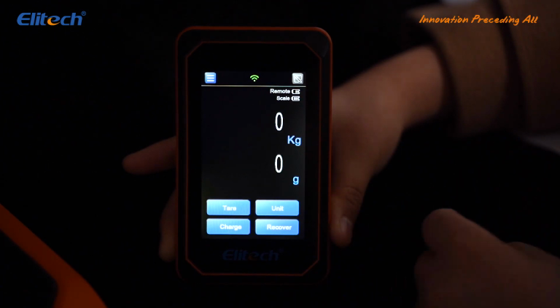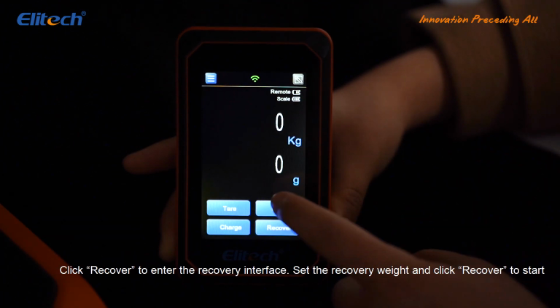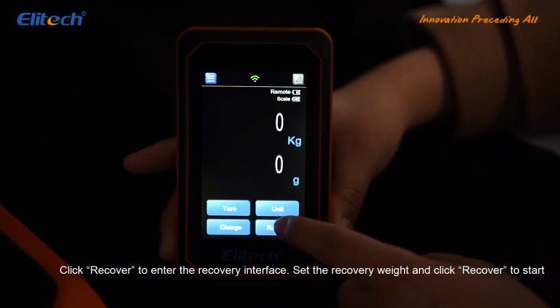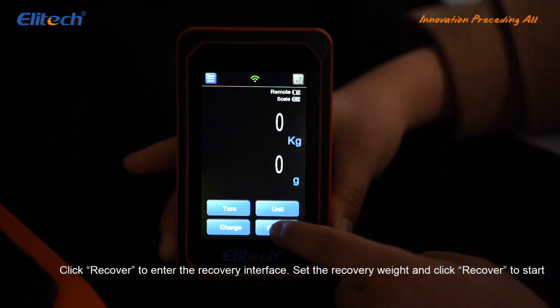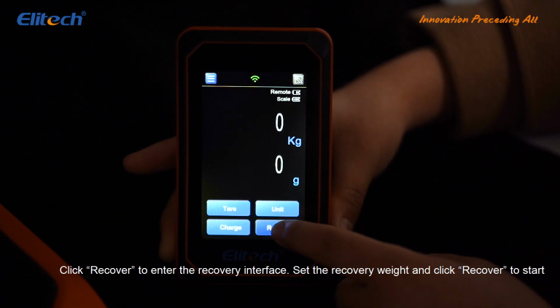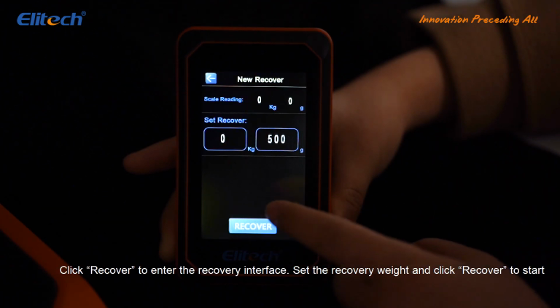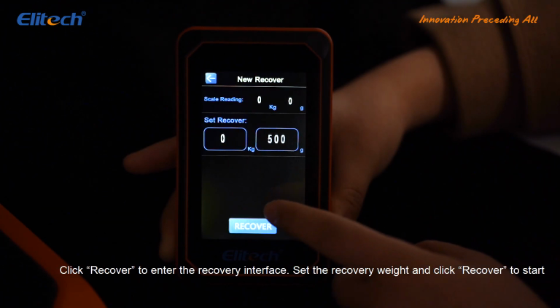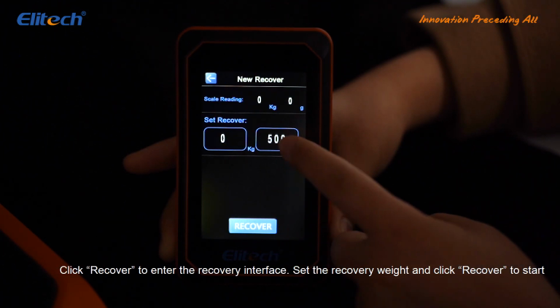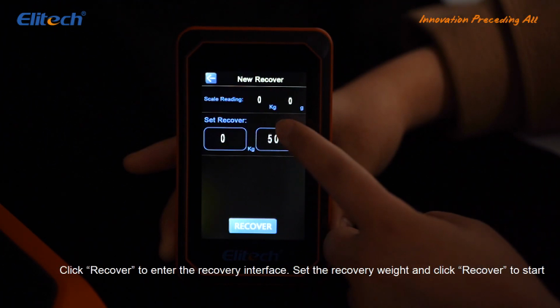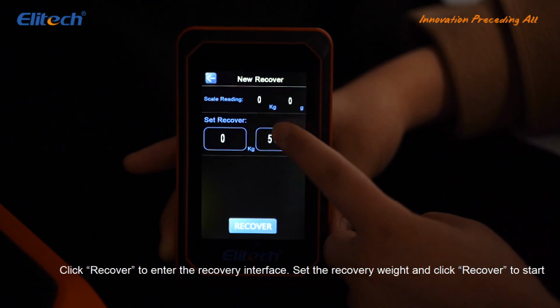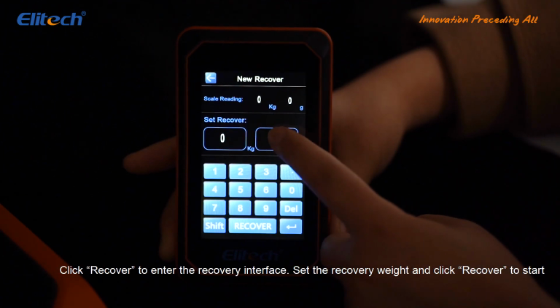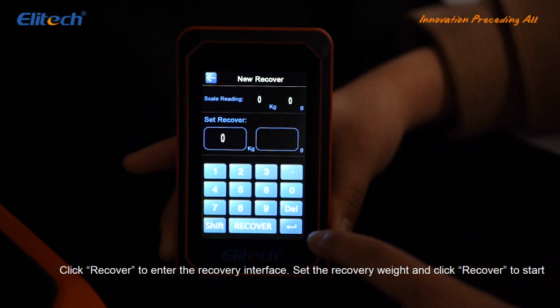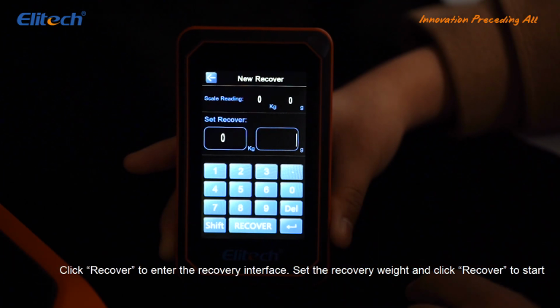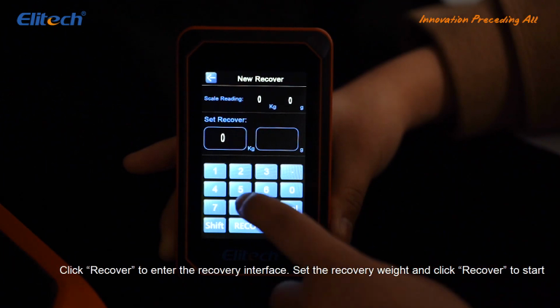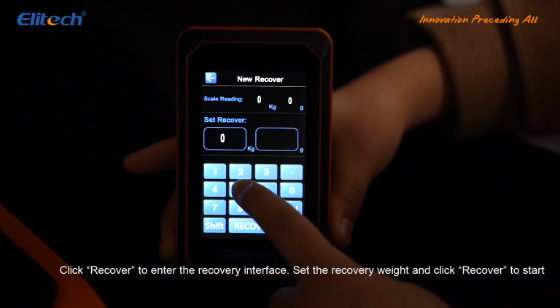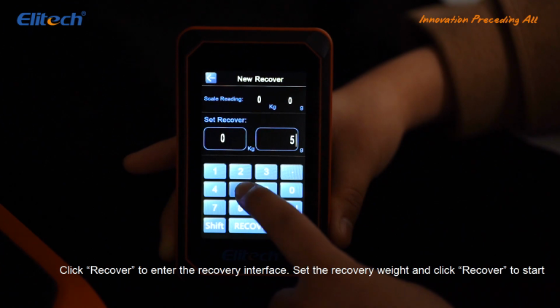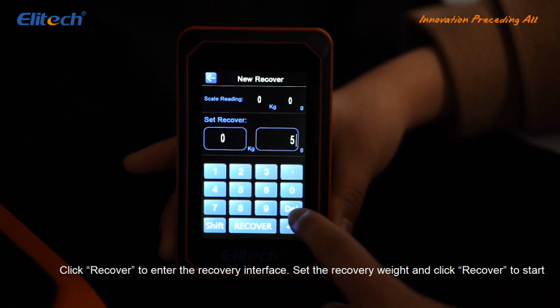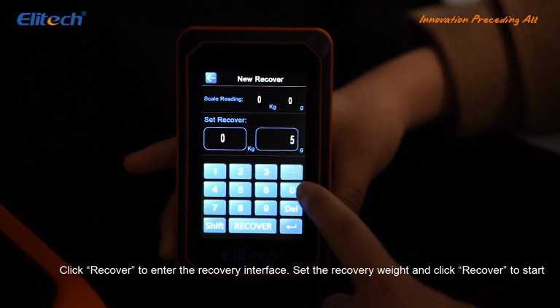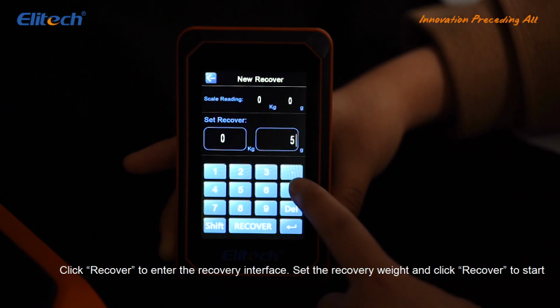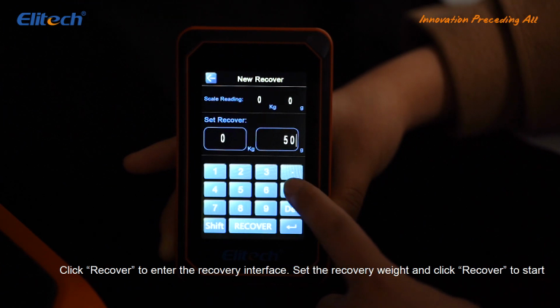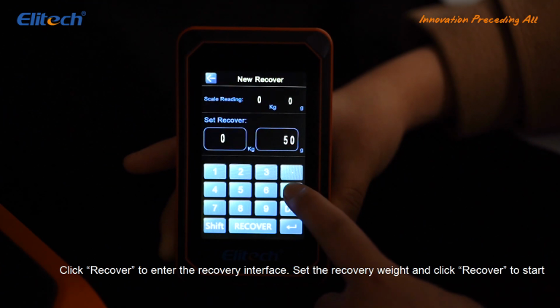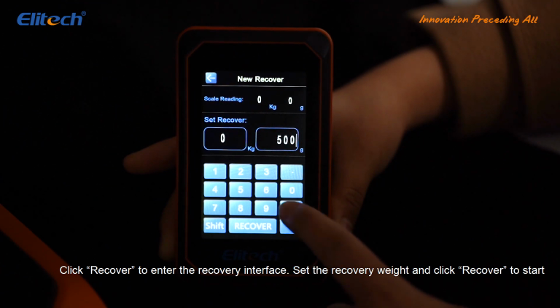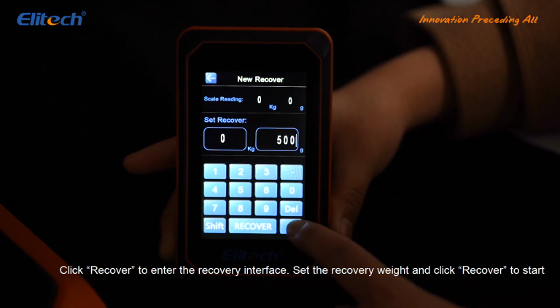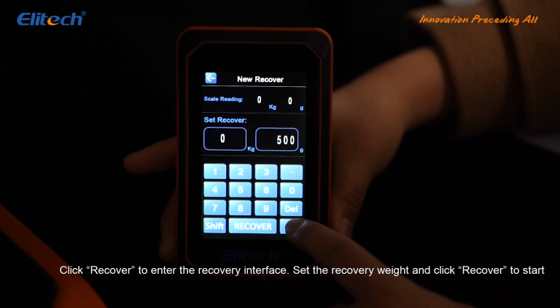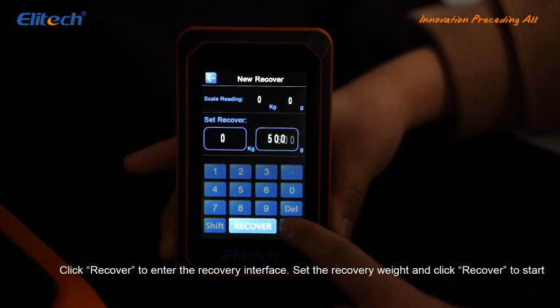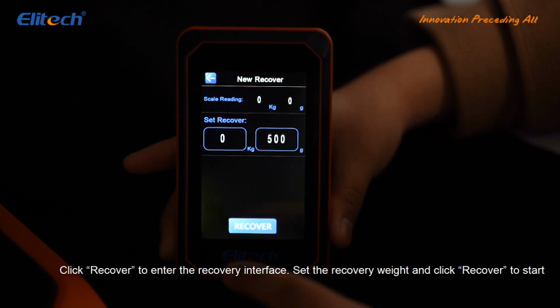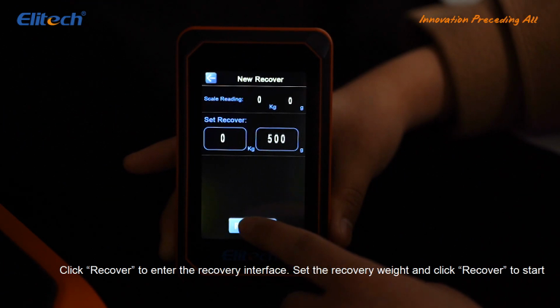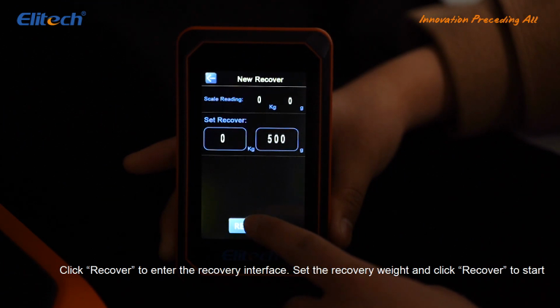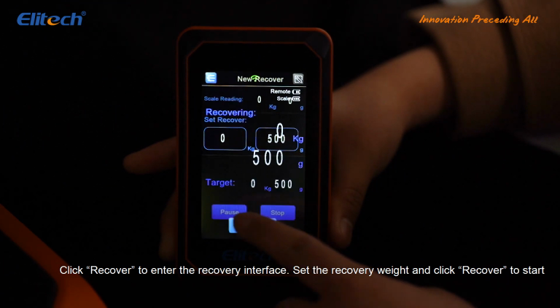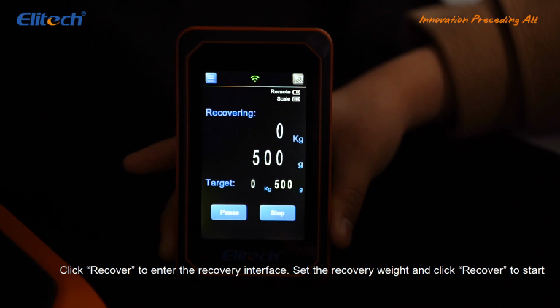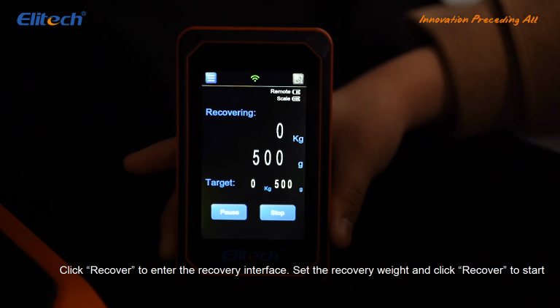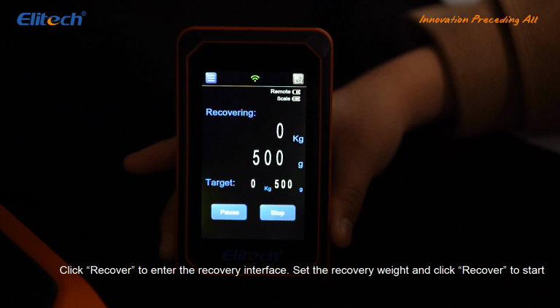Click Recover to enter the recovery interface. Set the recovery weight and click Recover to start.